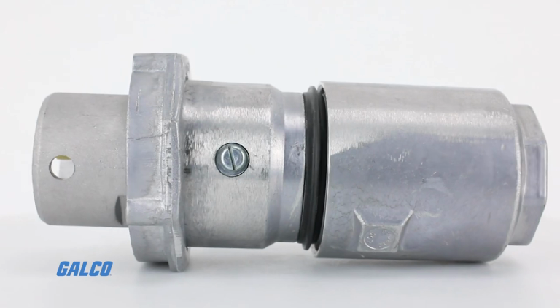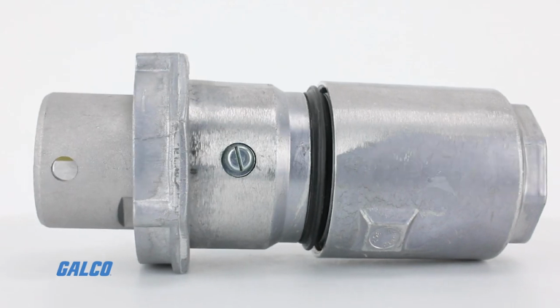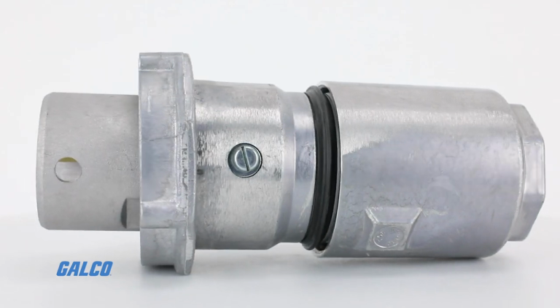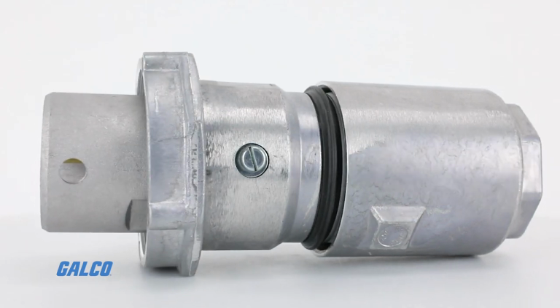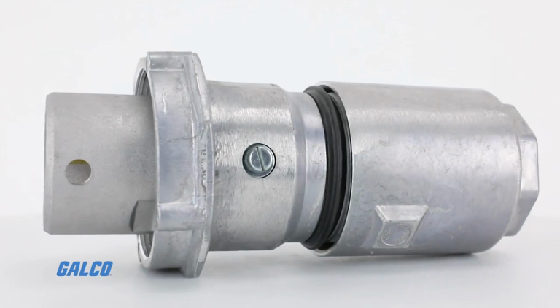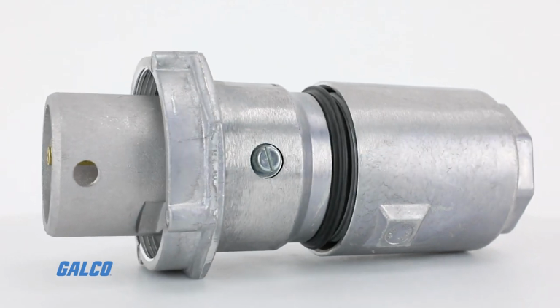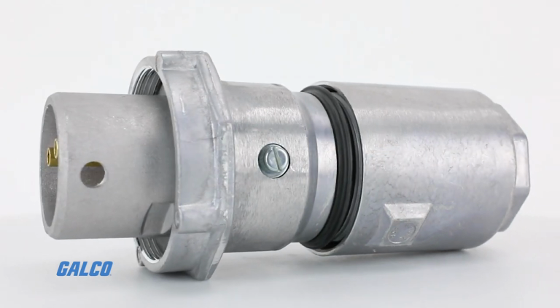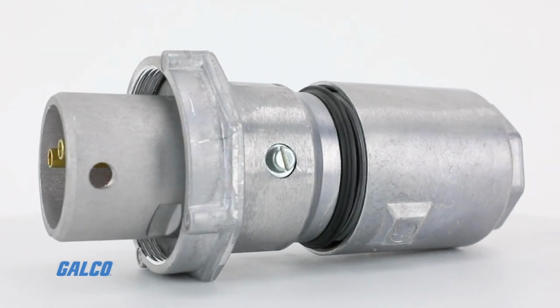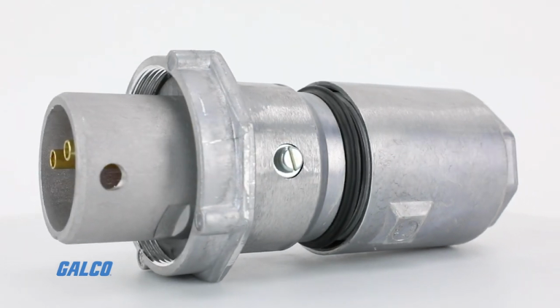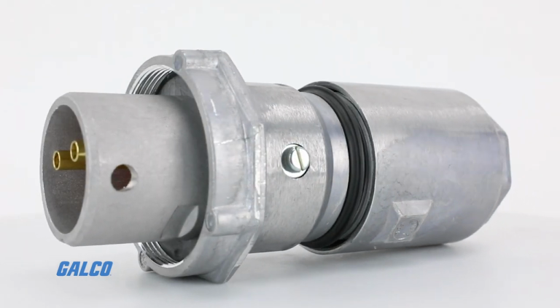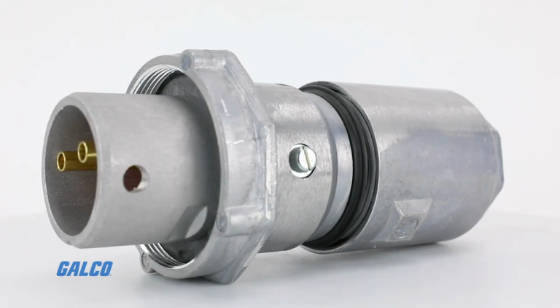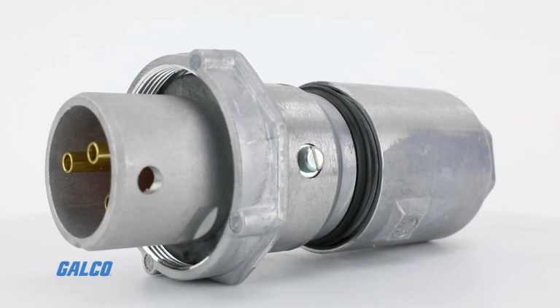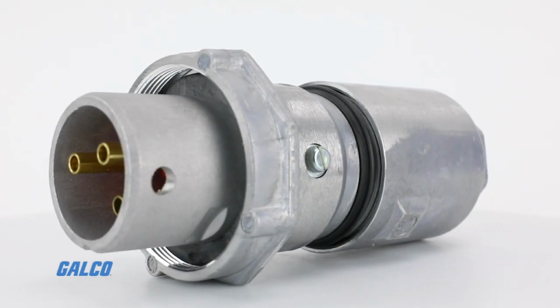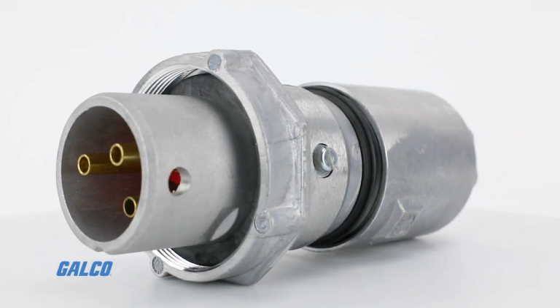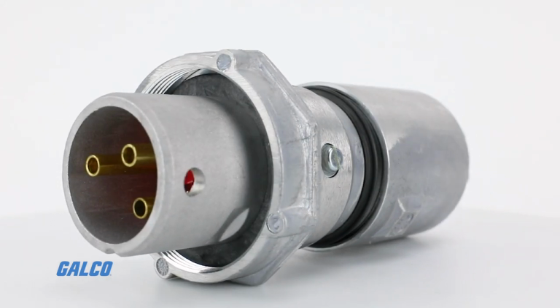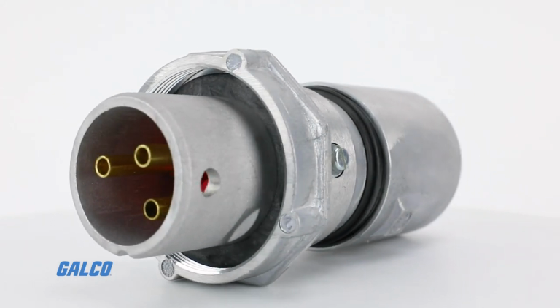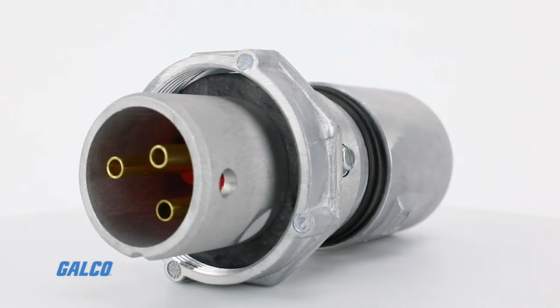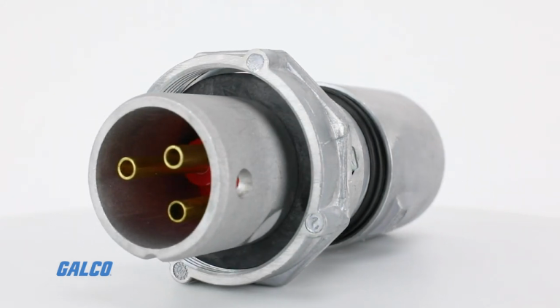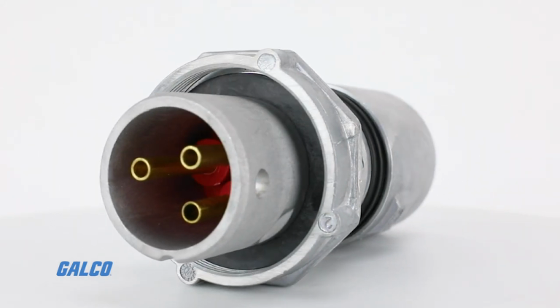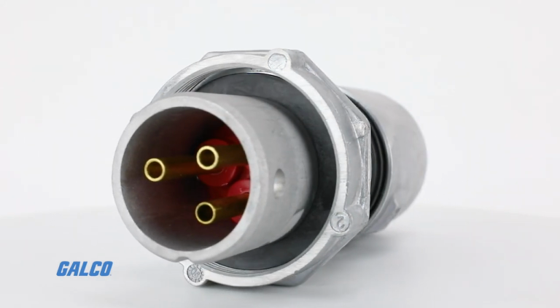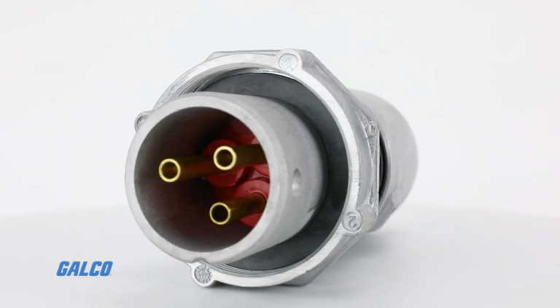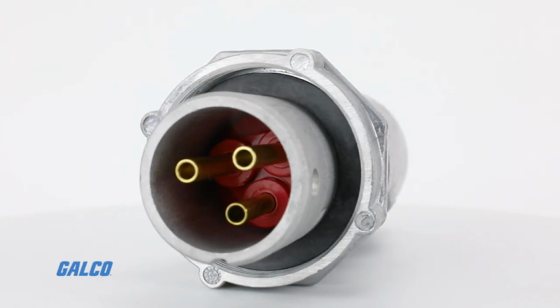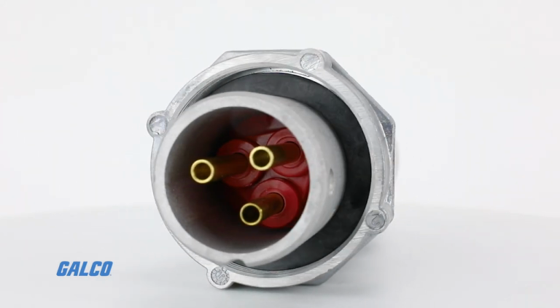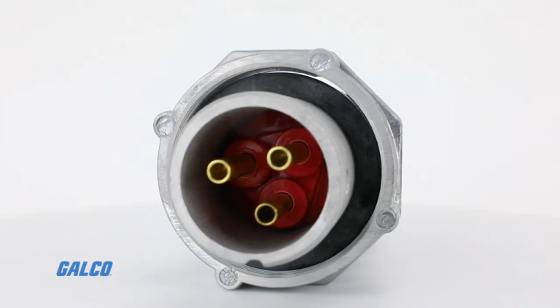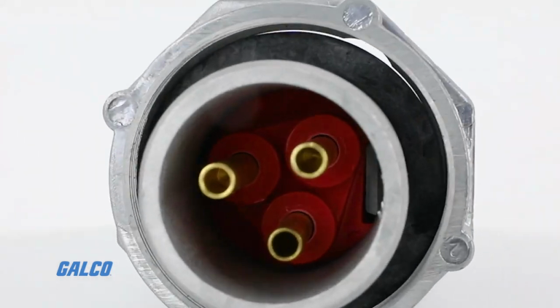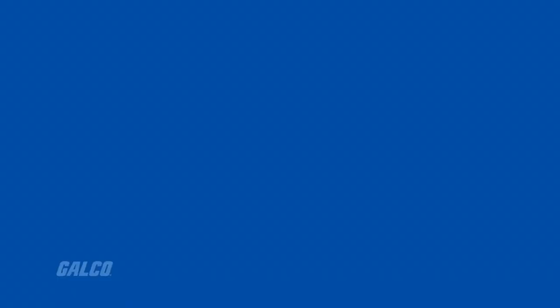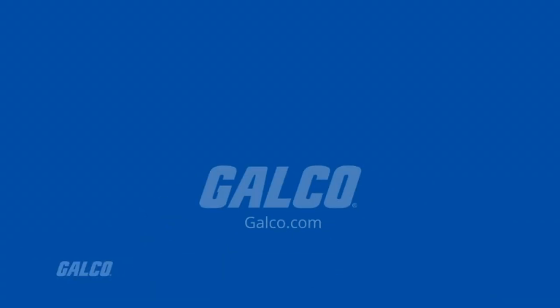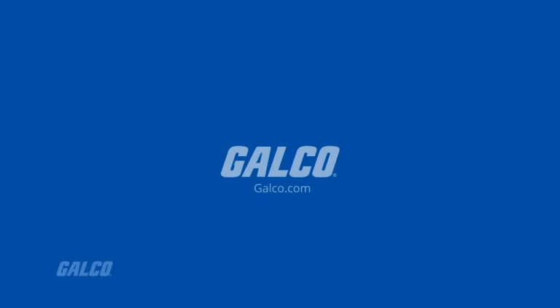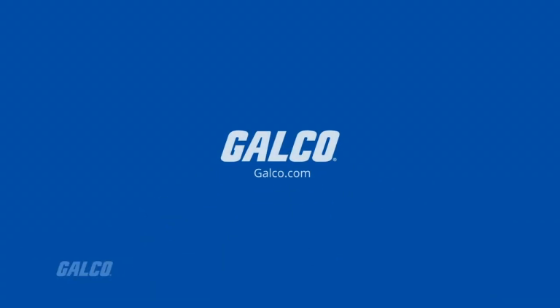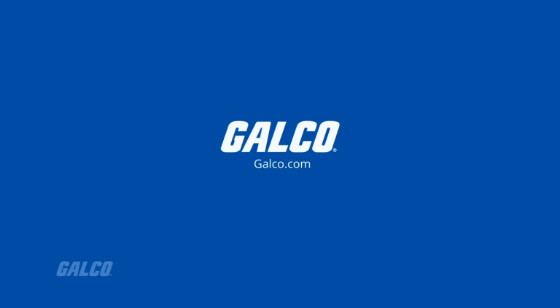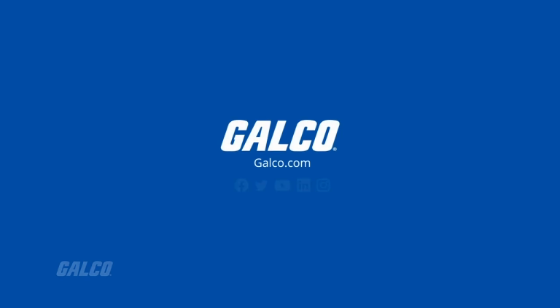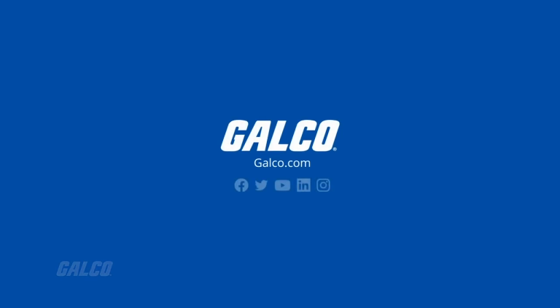To see everything Krauss-Heinz ARCTITE series offers, visit galco.com.